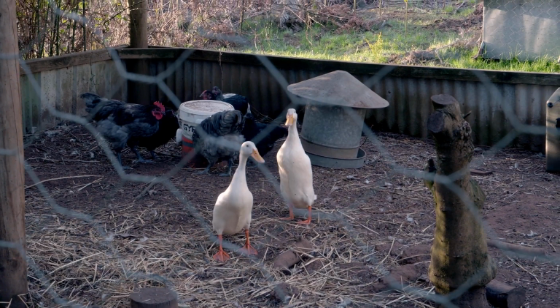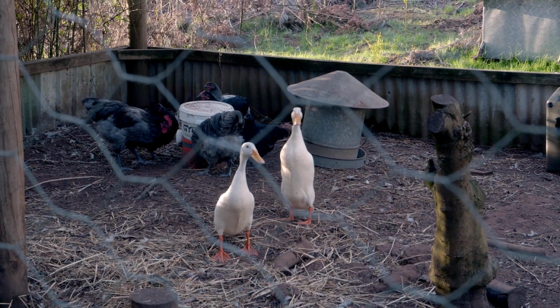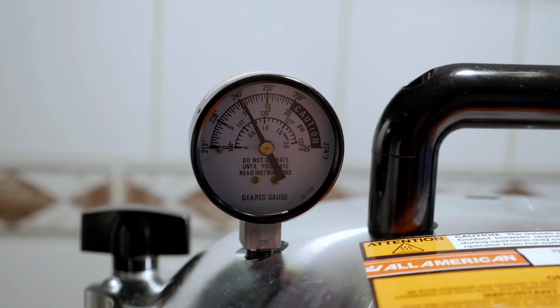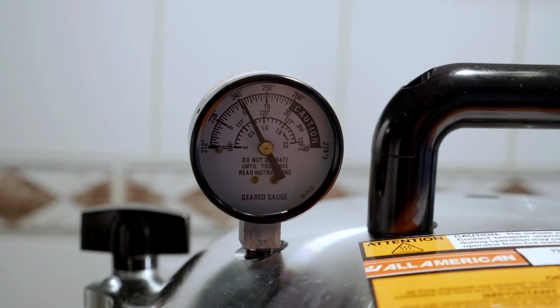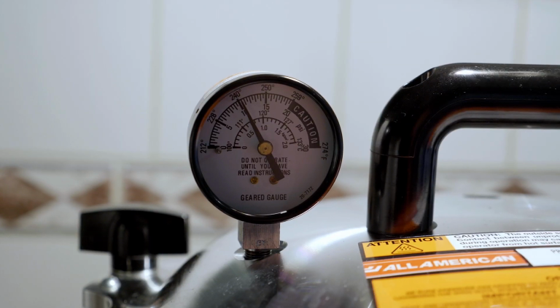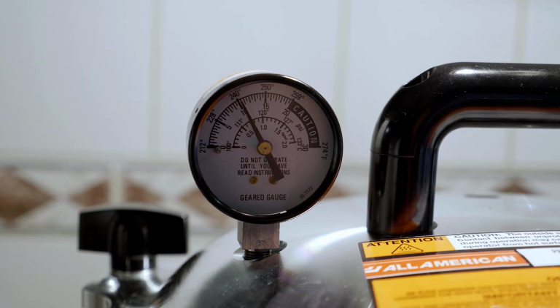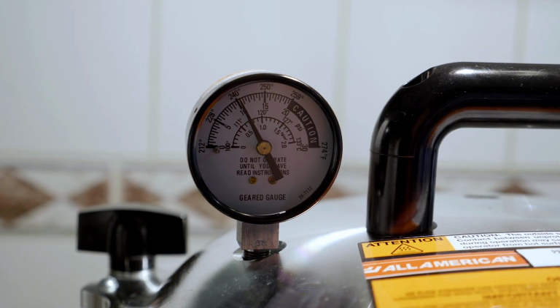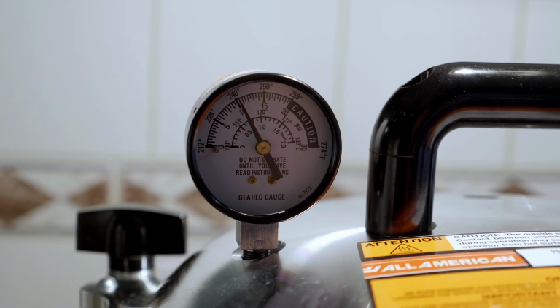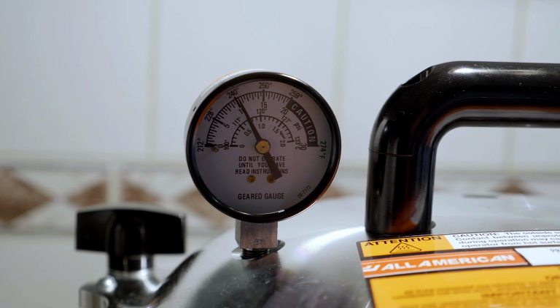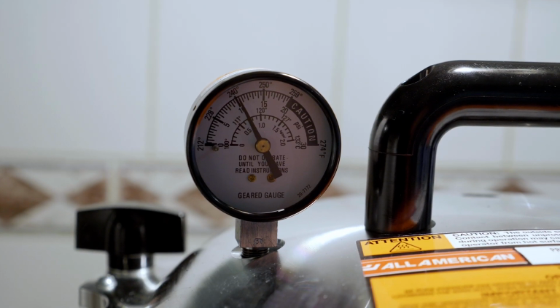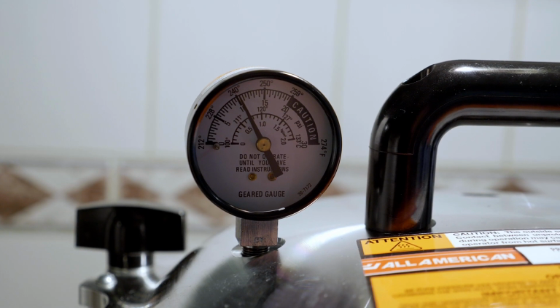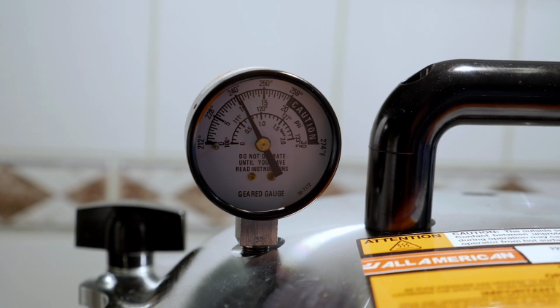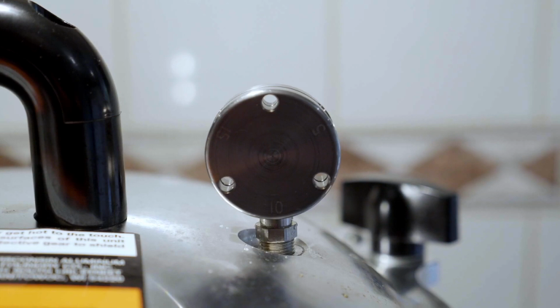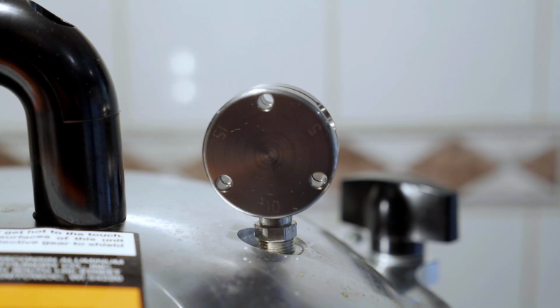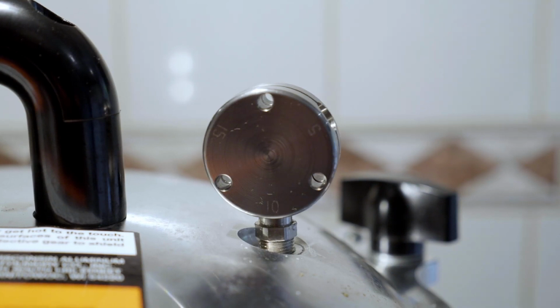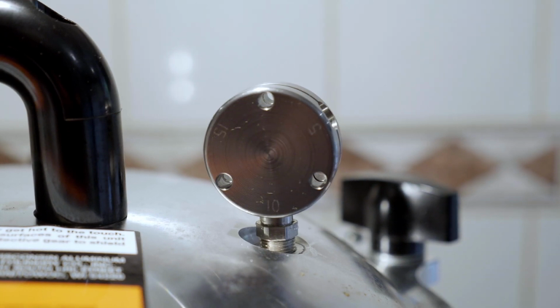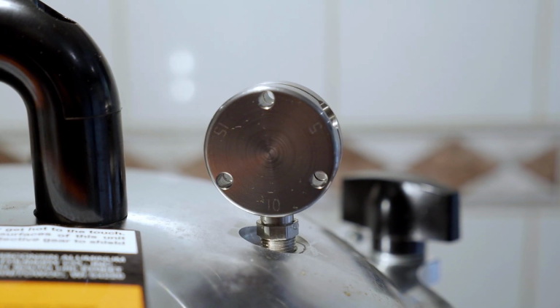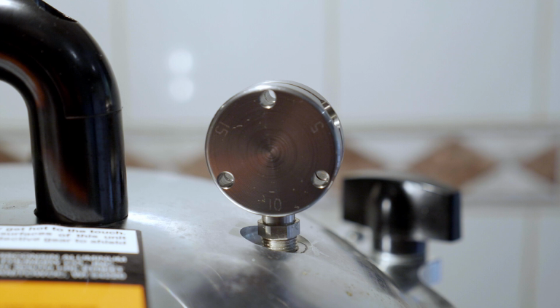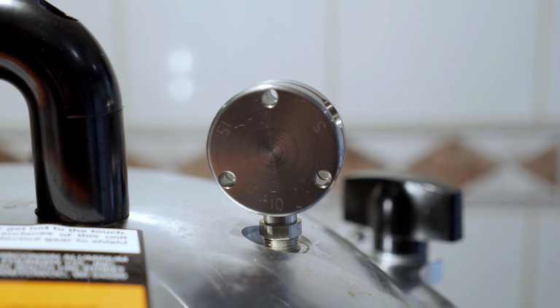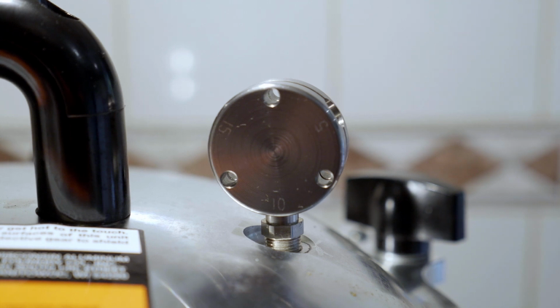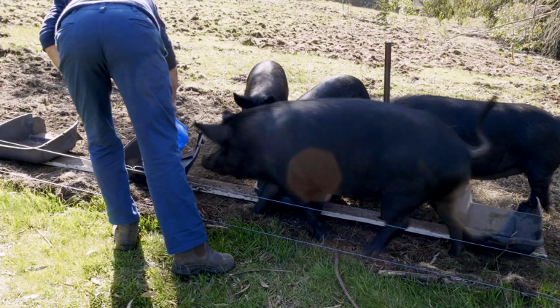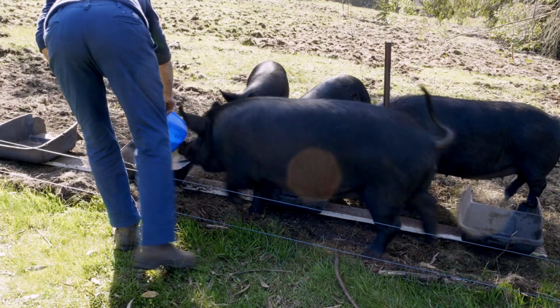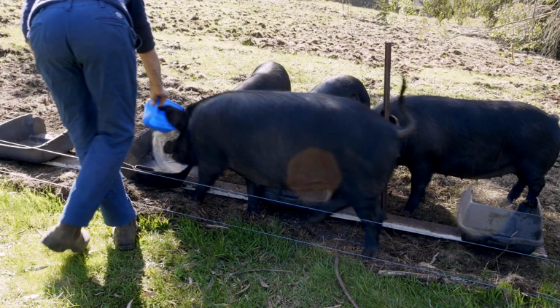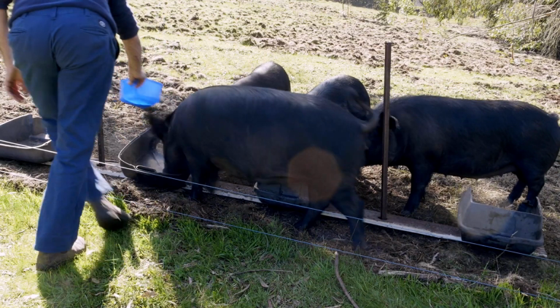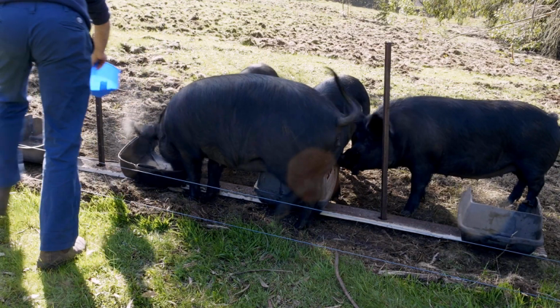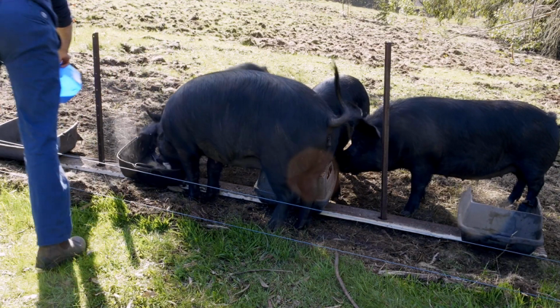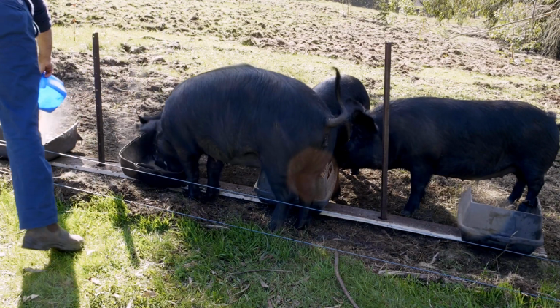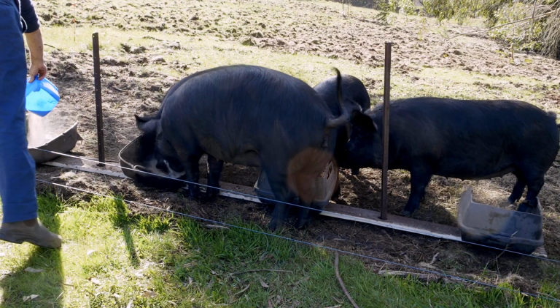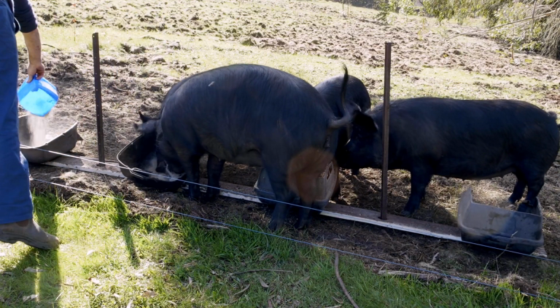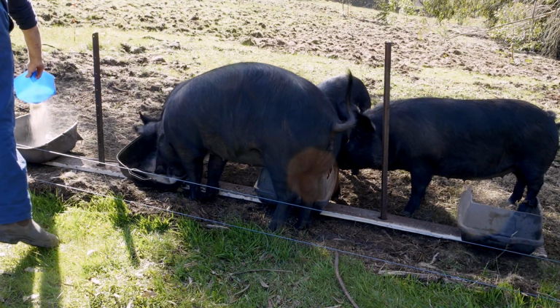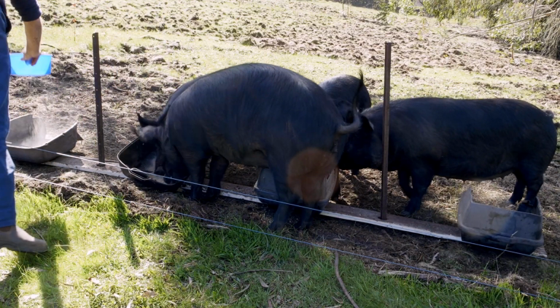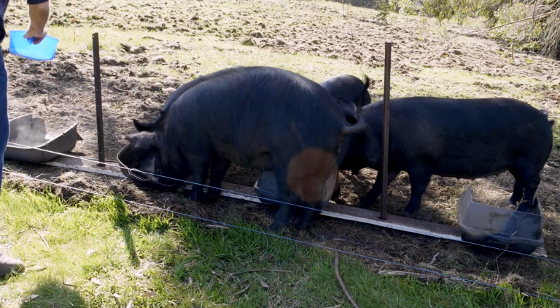Of course, at the Ramshackle Ranch there's always a solution for unruly livestock. But first, Troy checks in on our pigs at meal time.